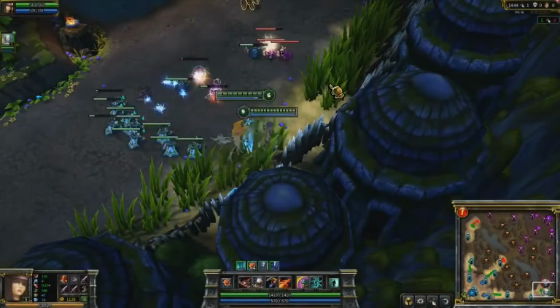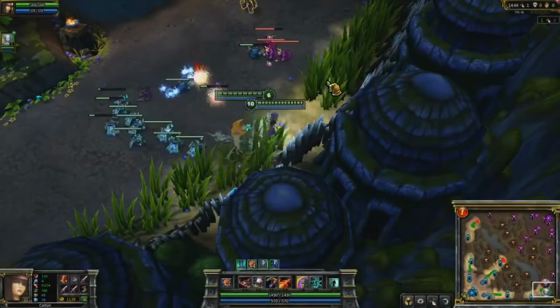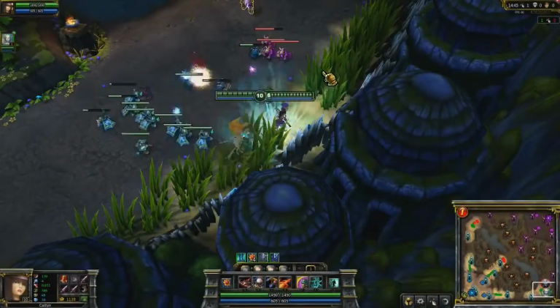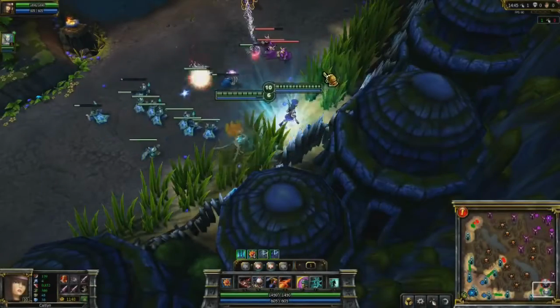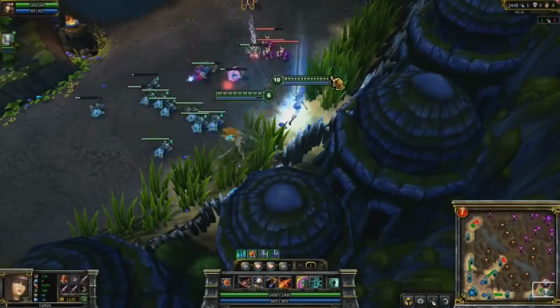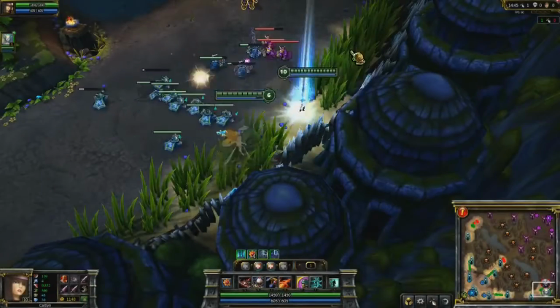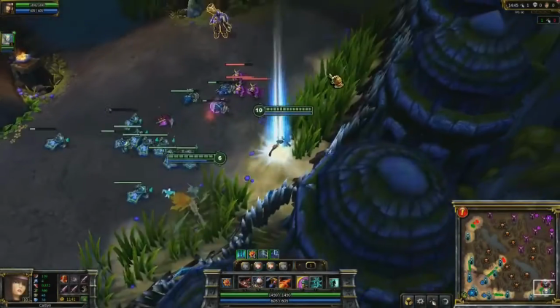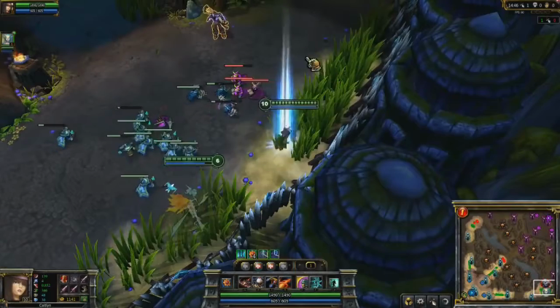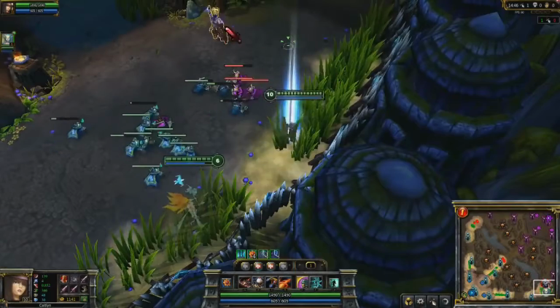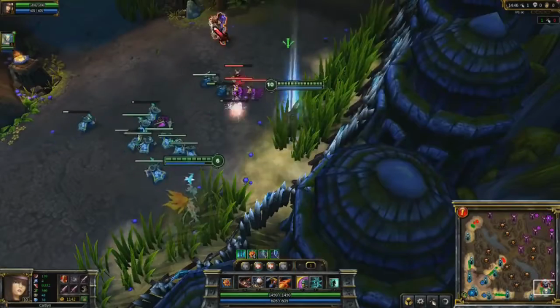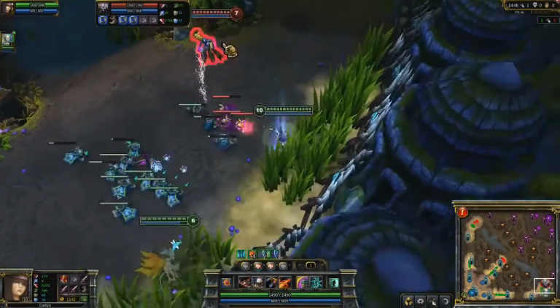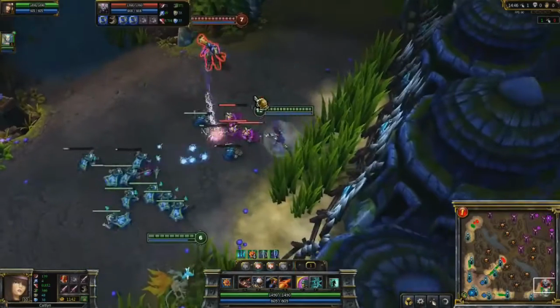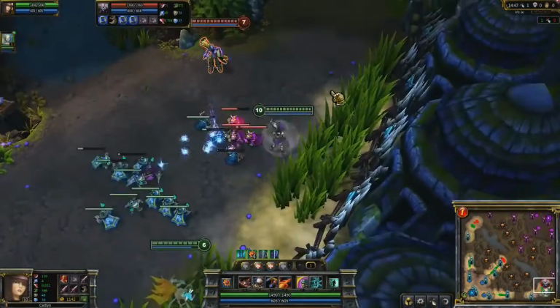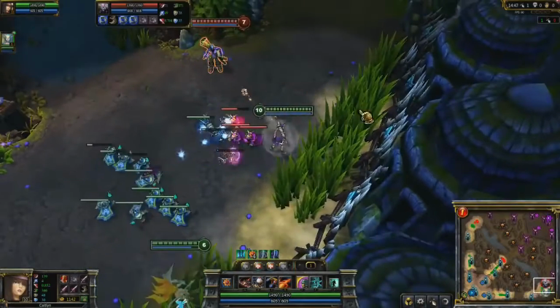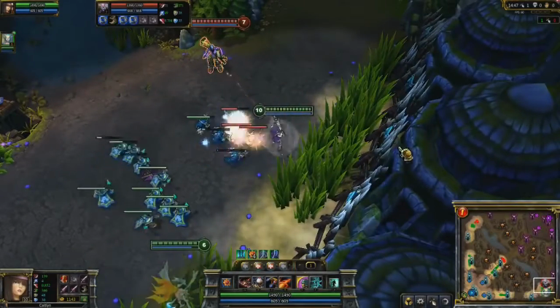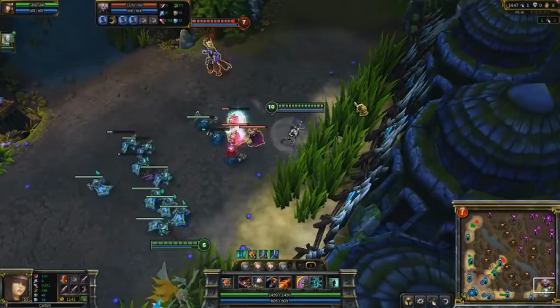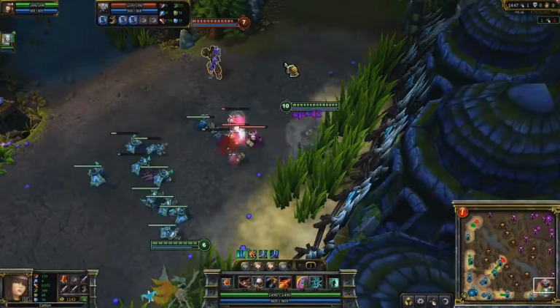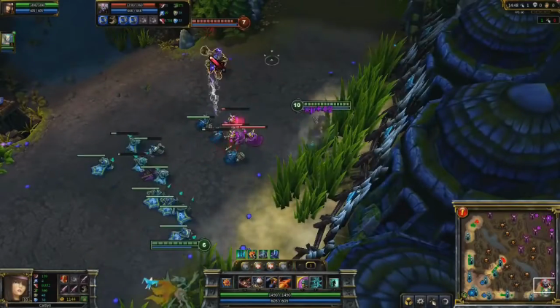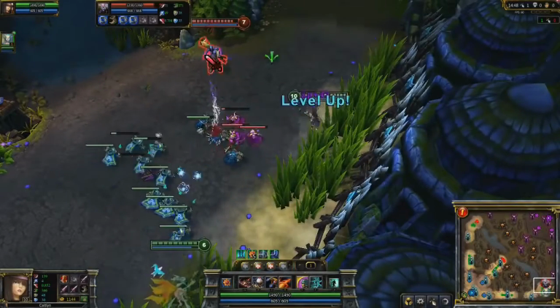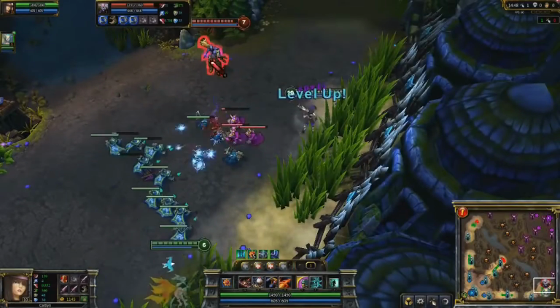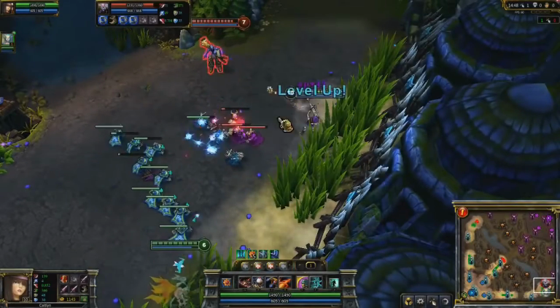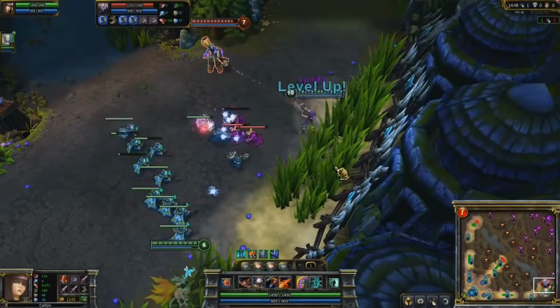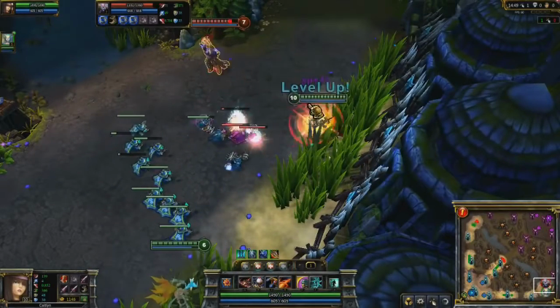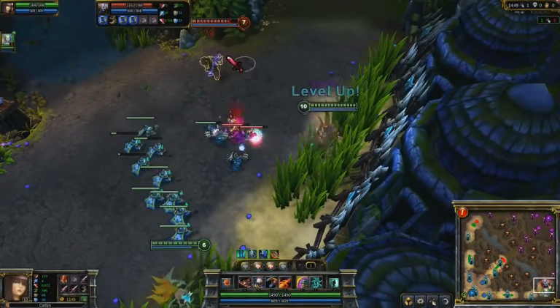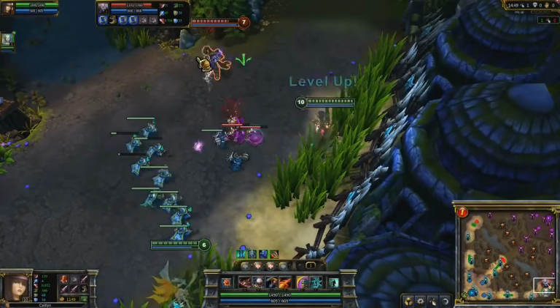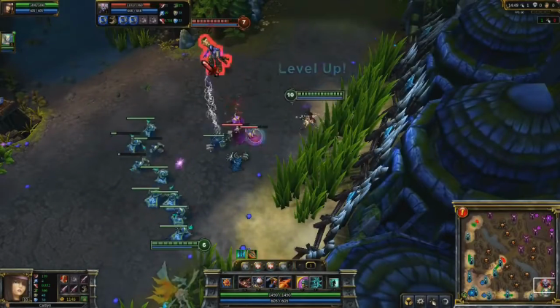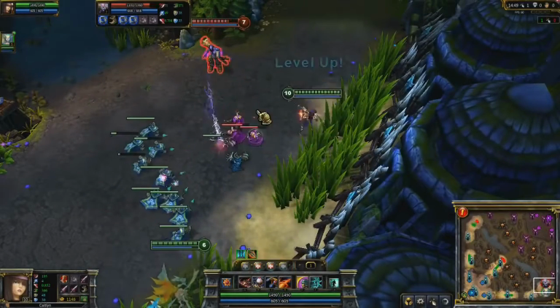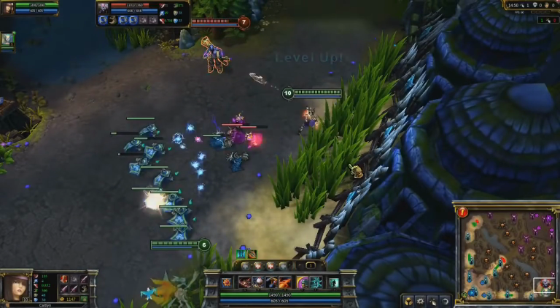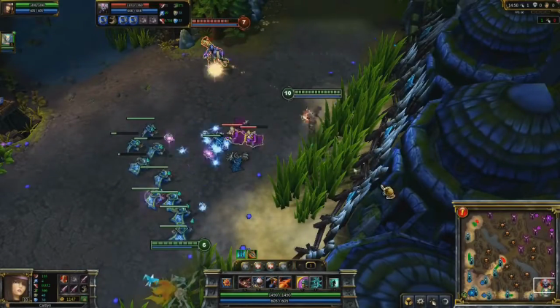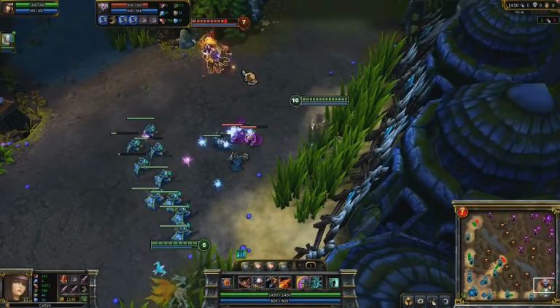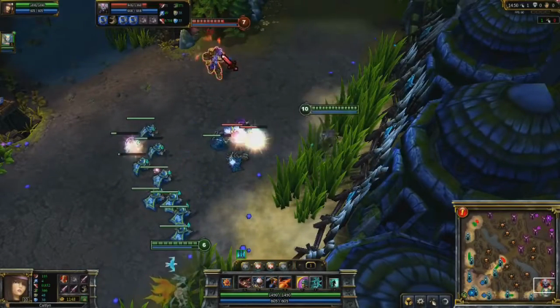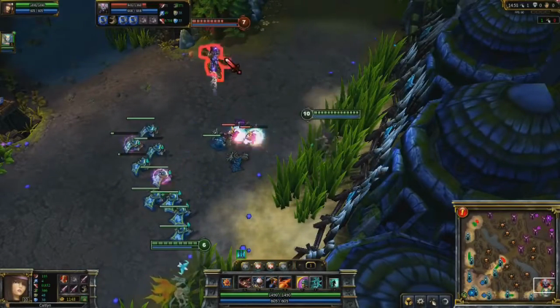The bottom lane functions like the top lane with the brush, and is especially useful if you team up with a support champion like Janna.